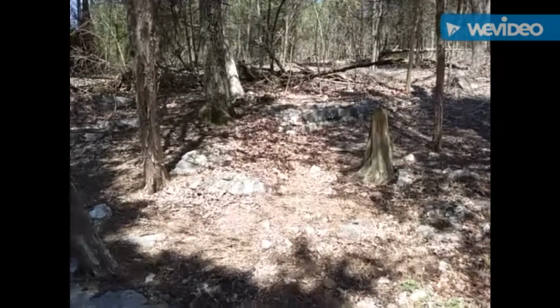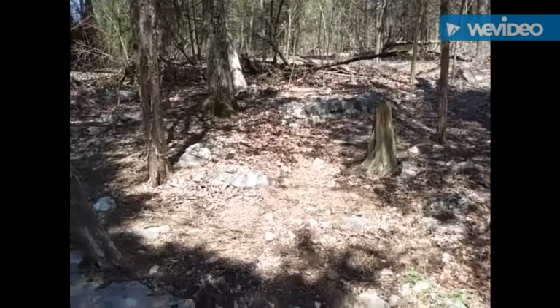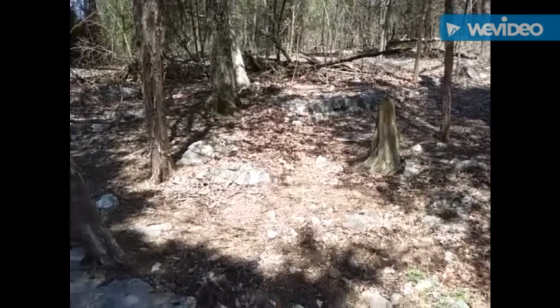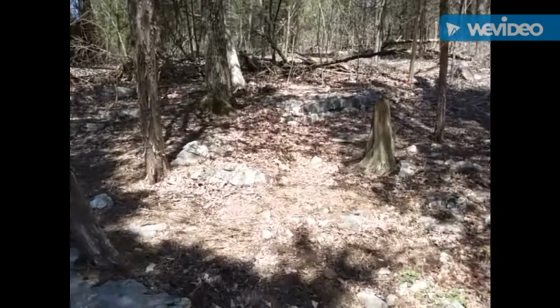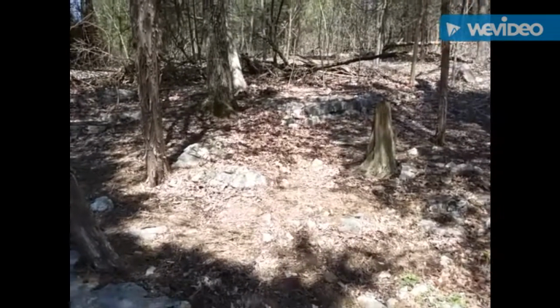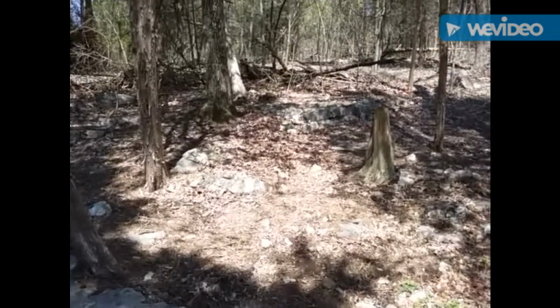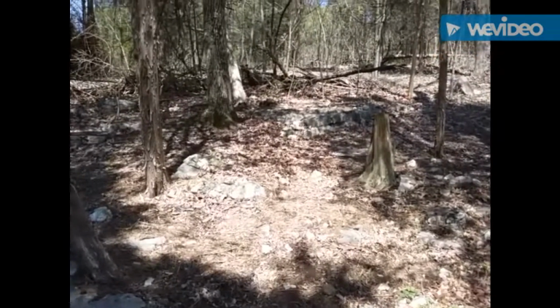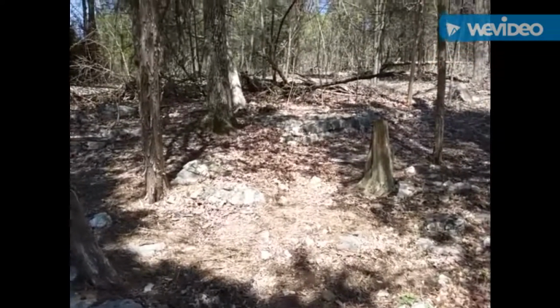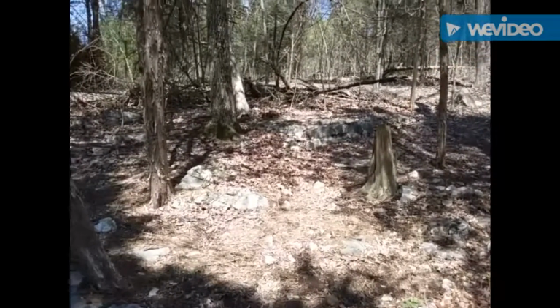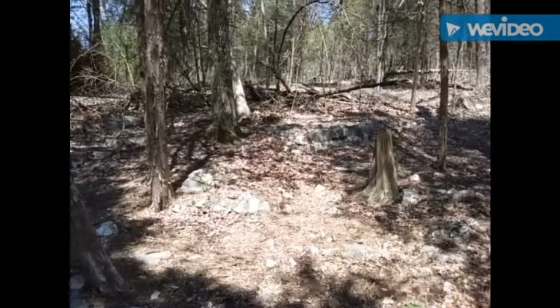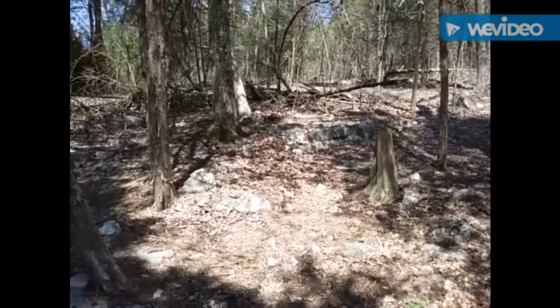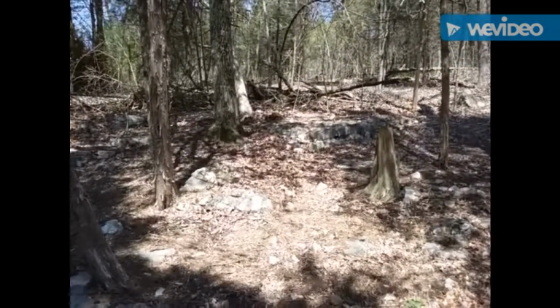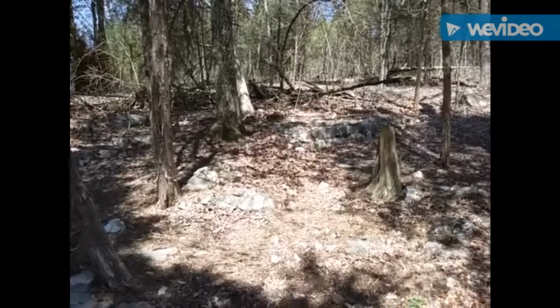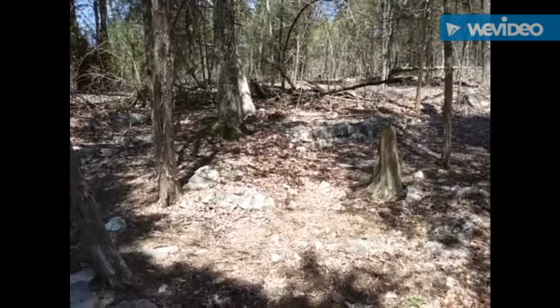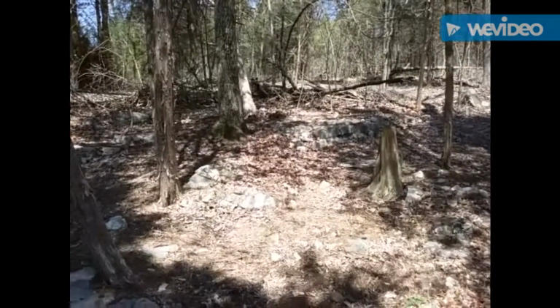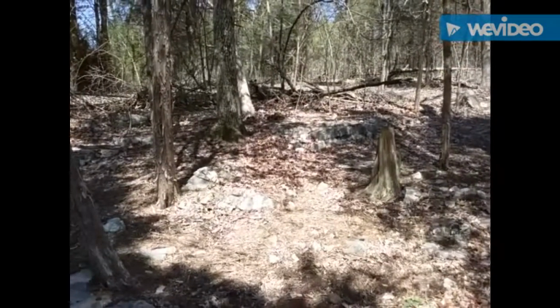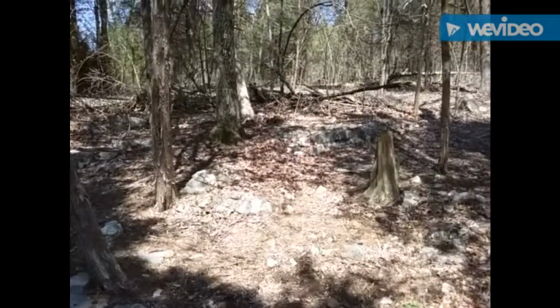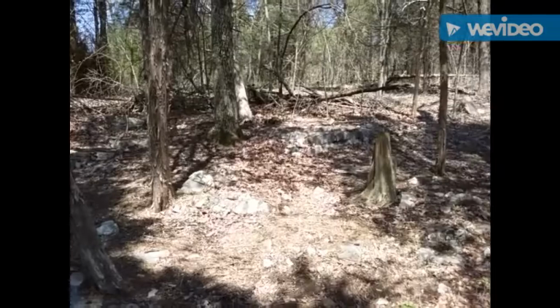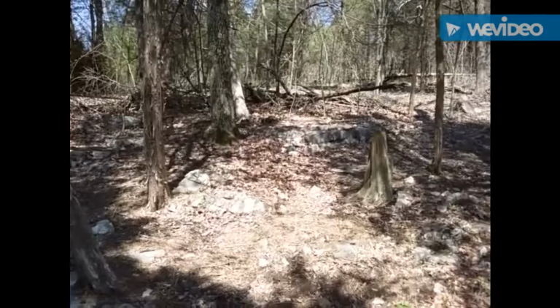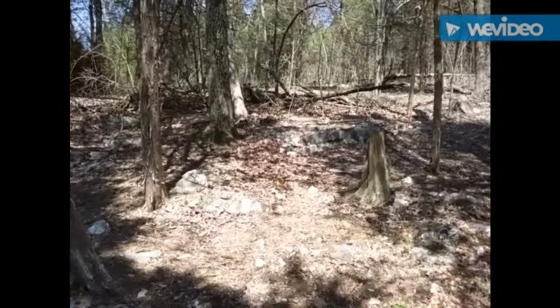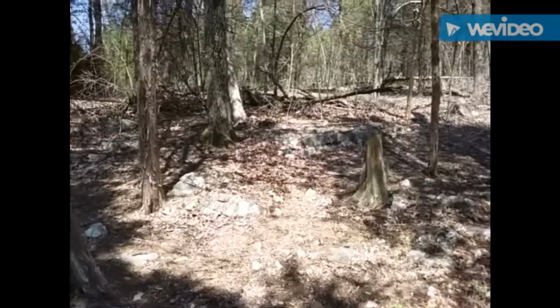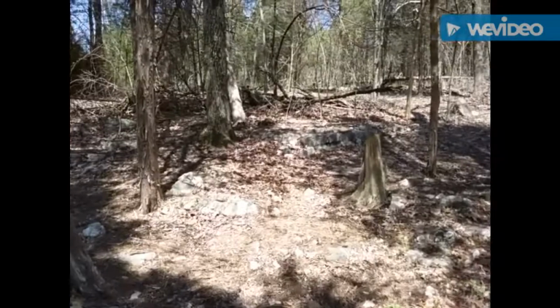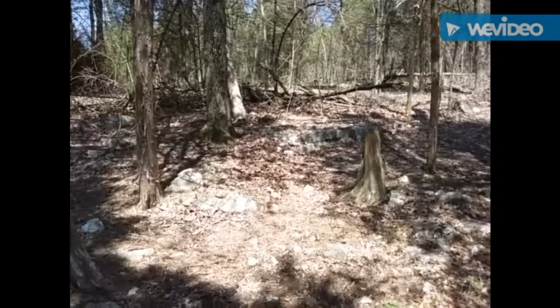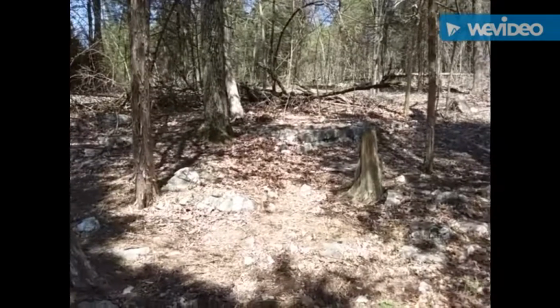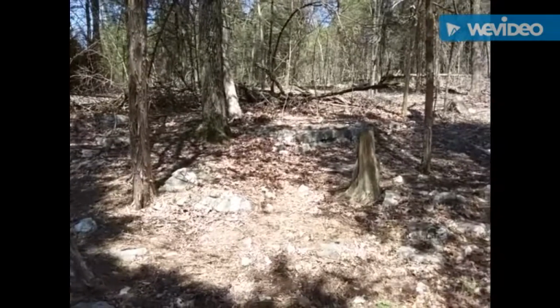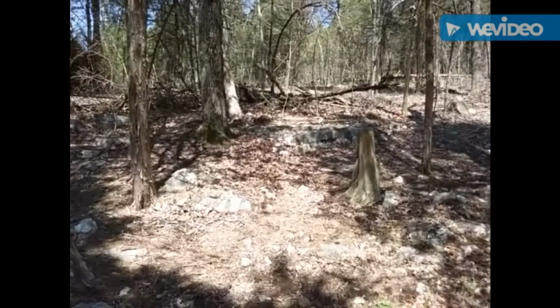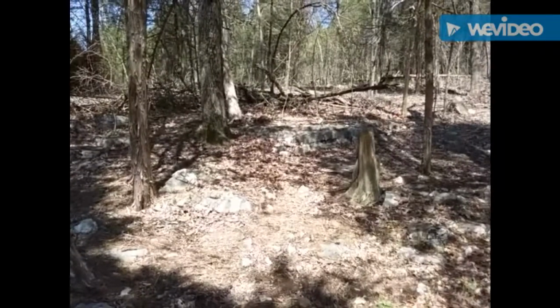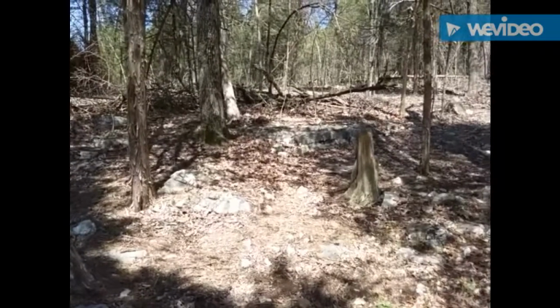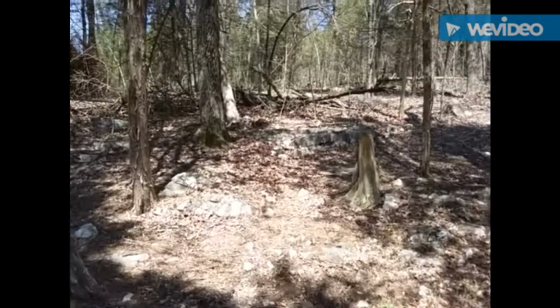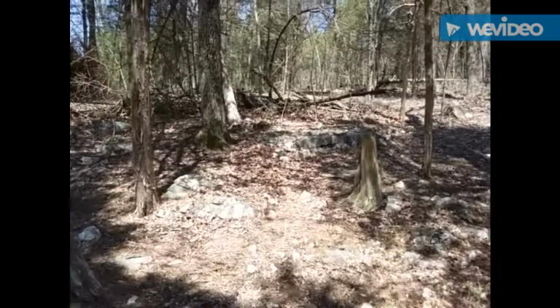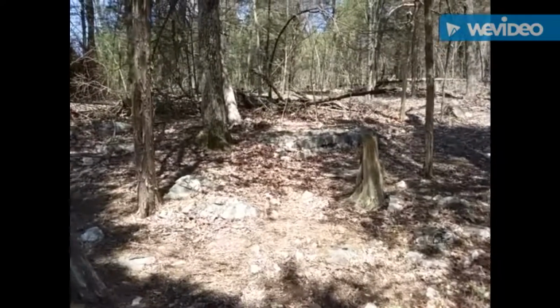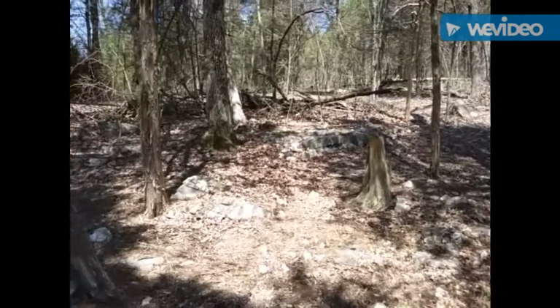Hello, my friends. This is the Everyday Prepper channel. Today's topic is resources and documentation.